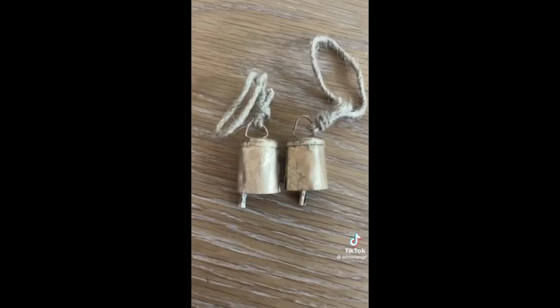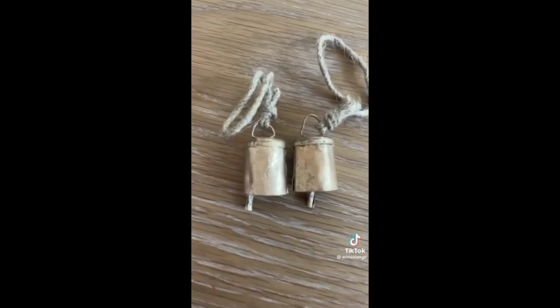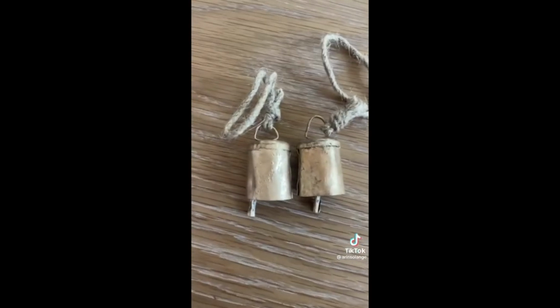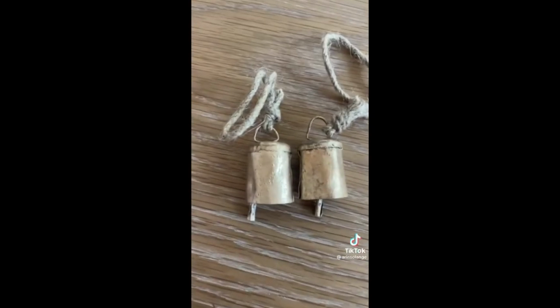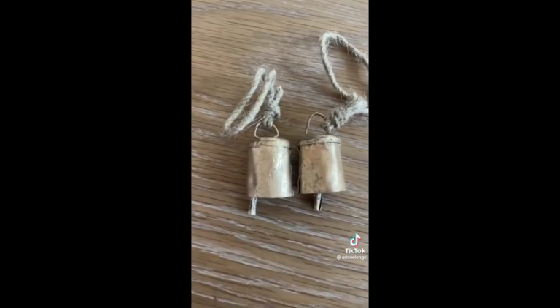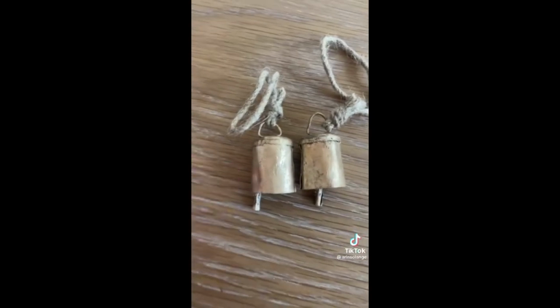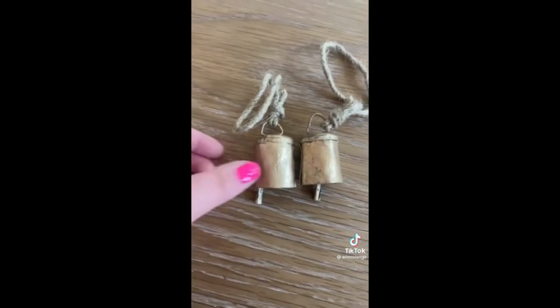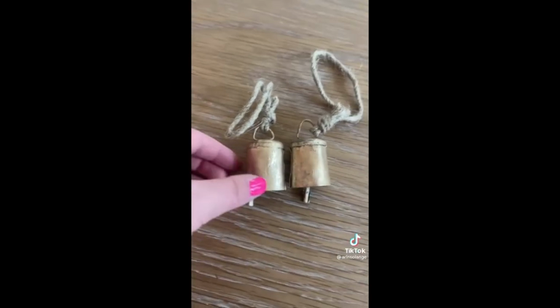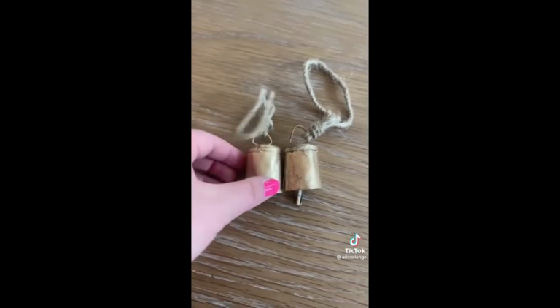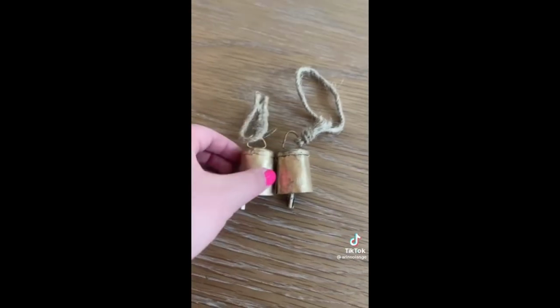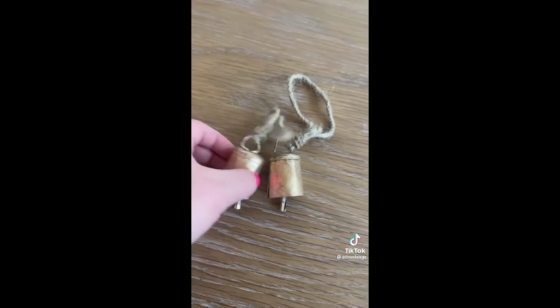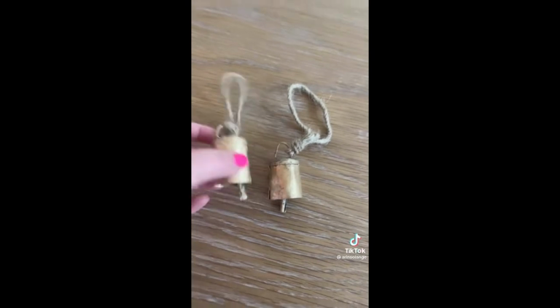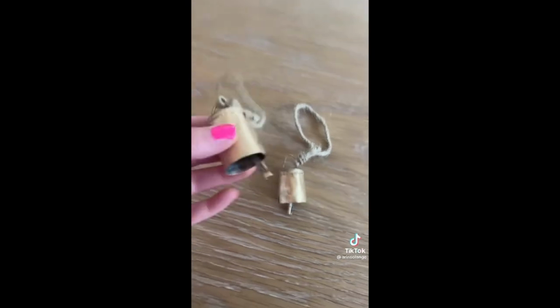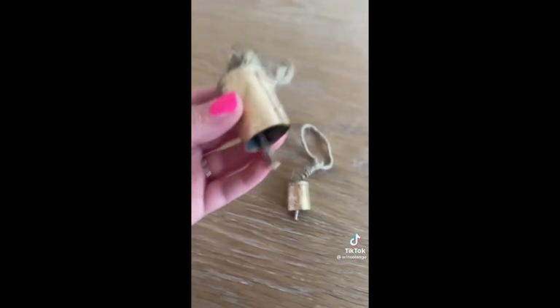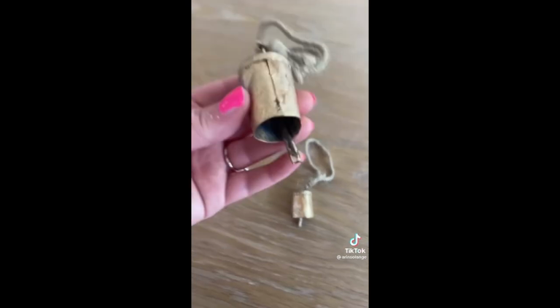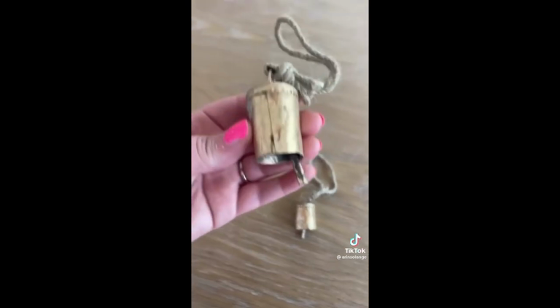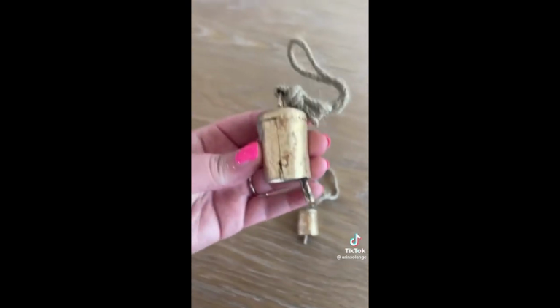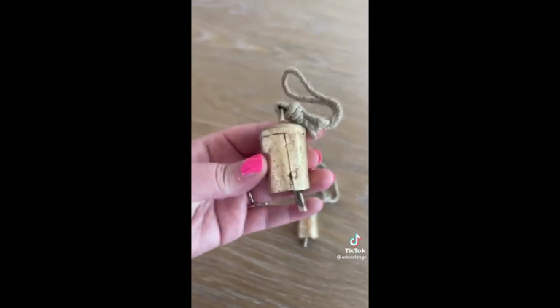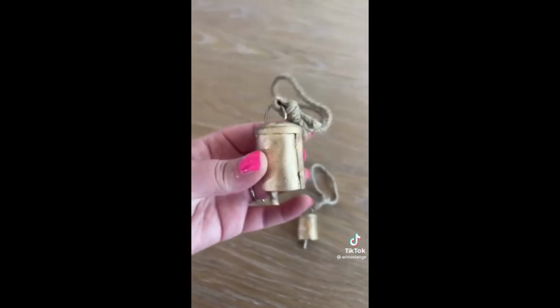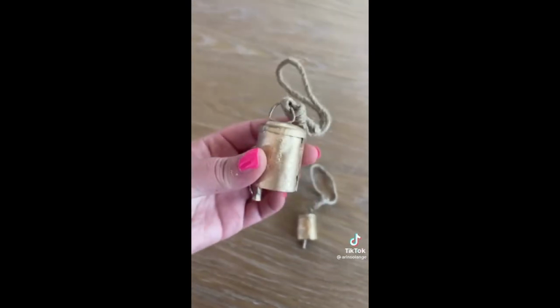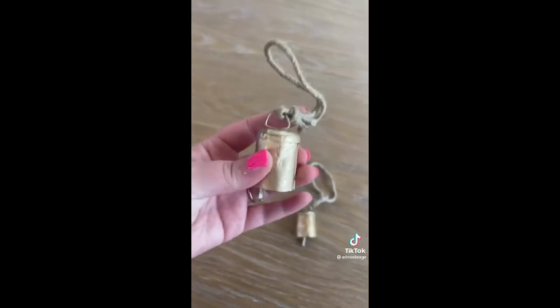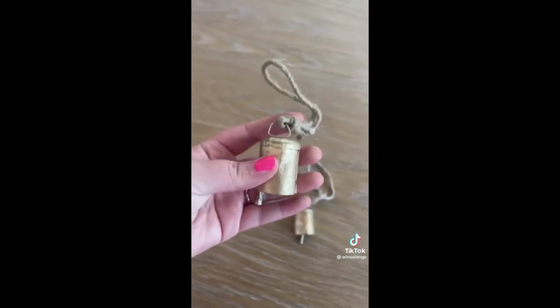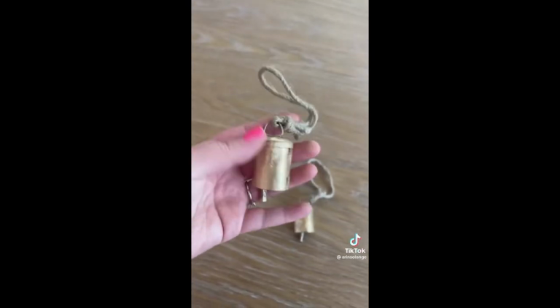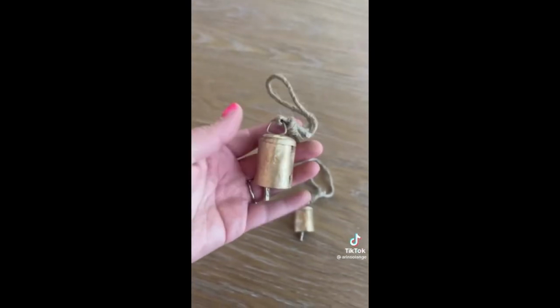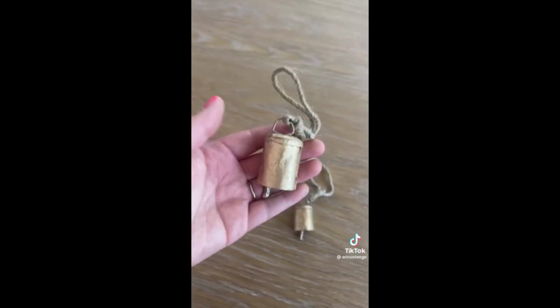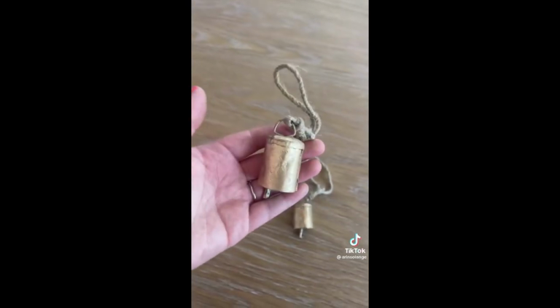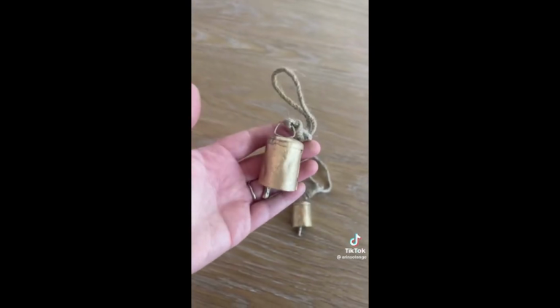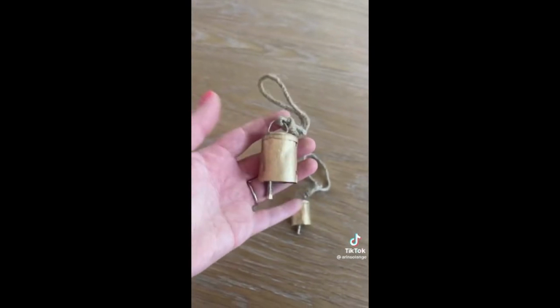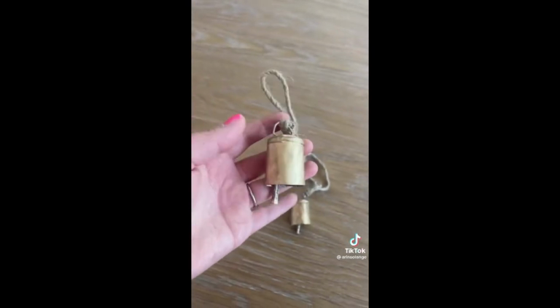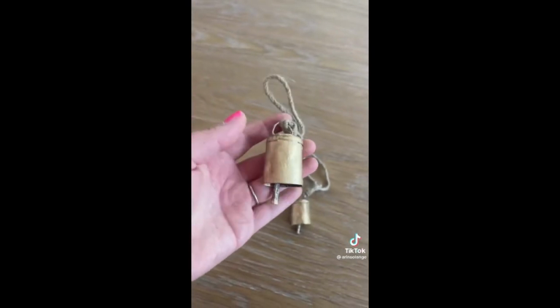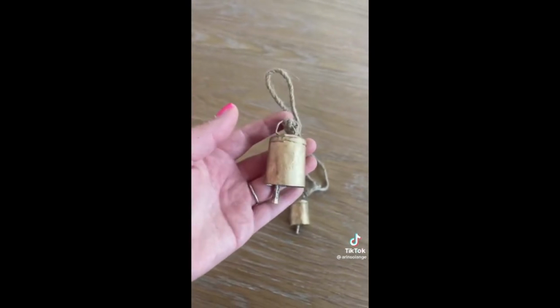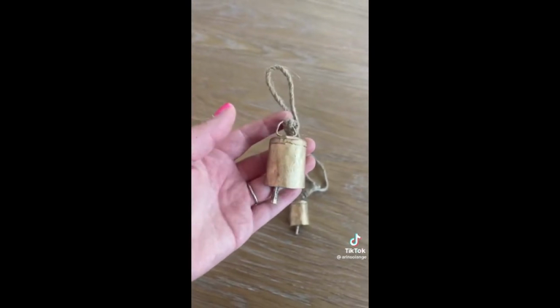Next up are these gold bells that were impossible to find closer to Christmas last year but are so affordable on Amazon right now.